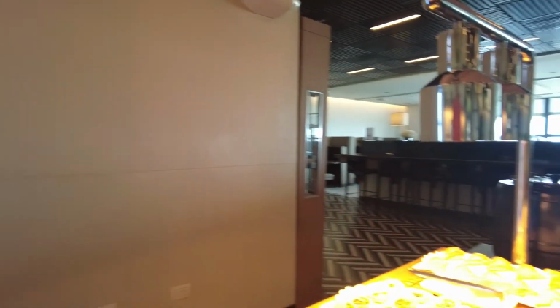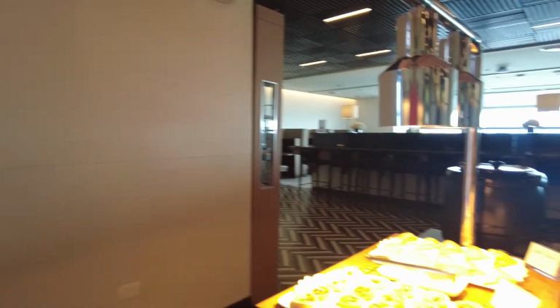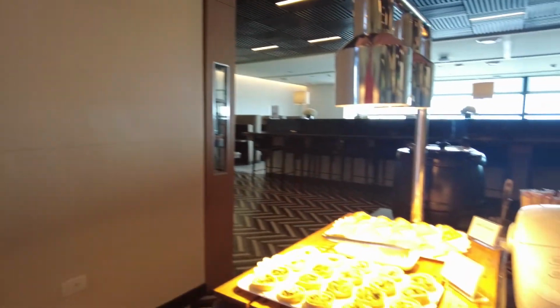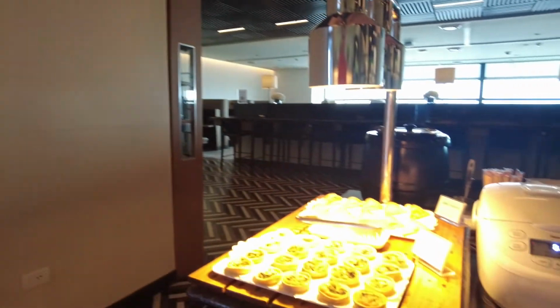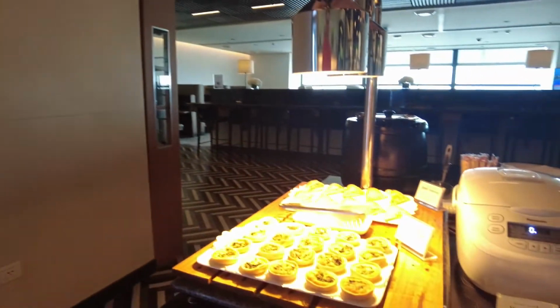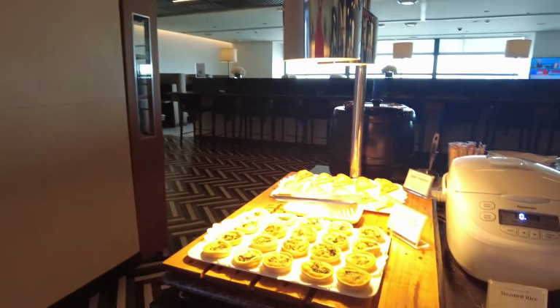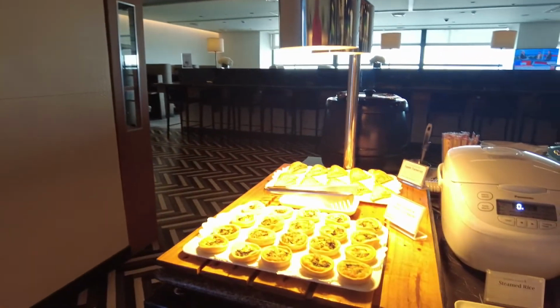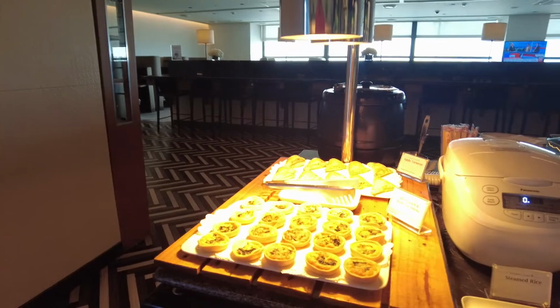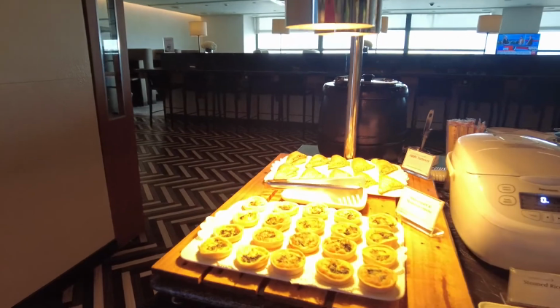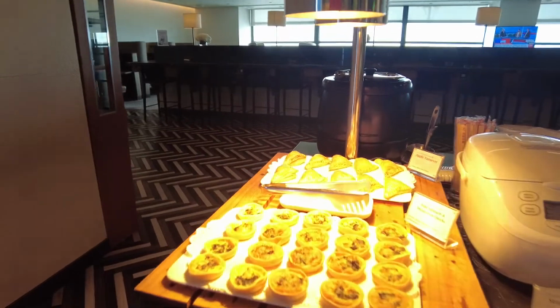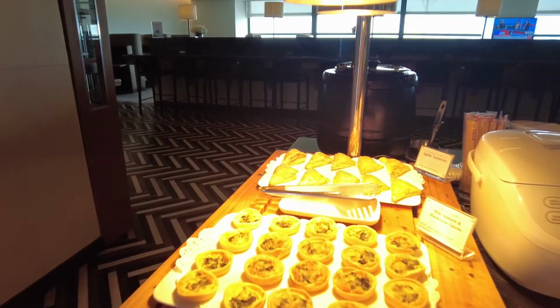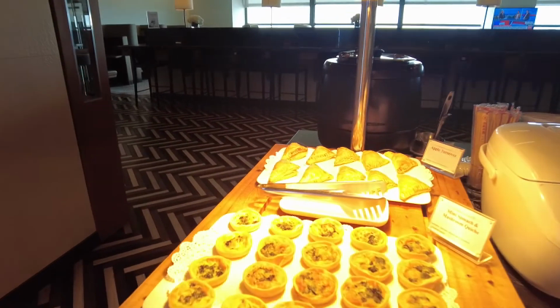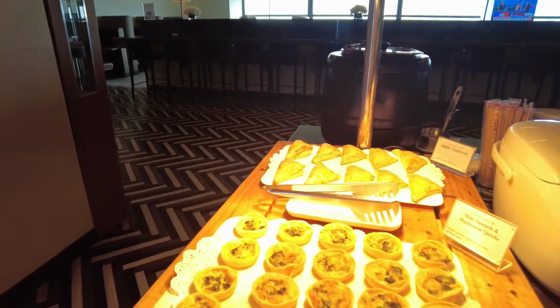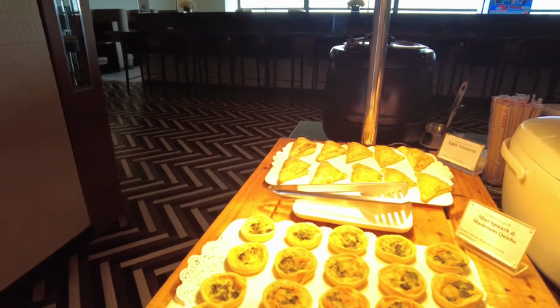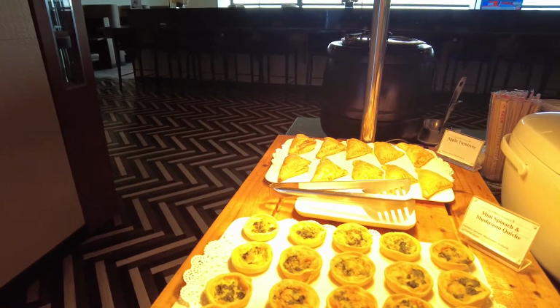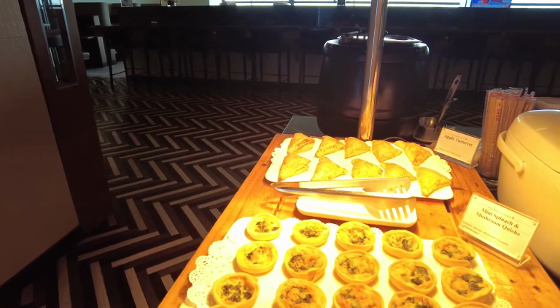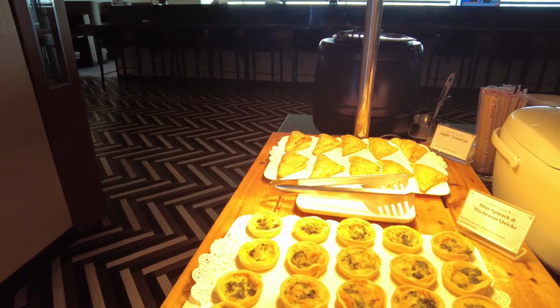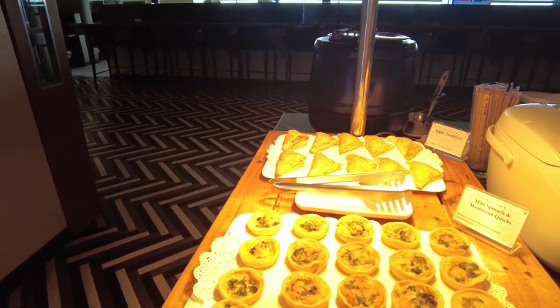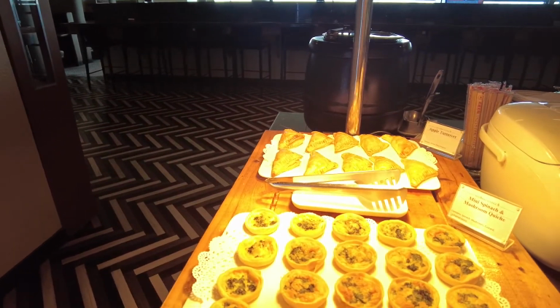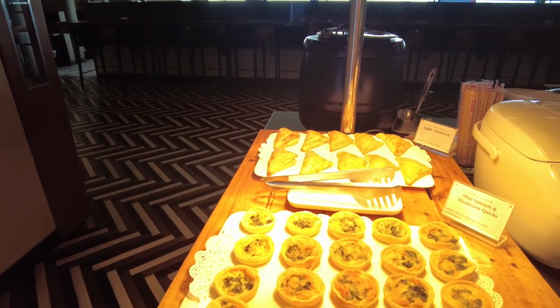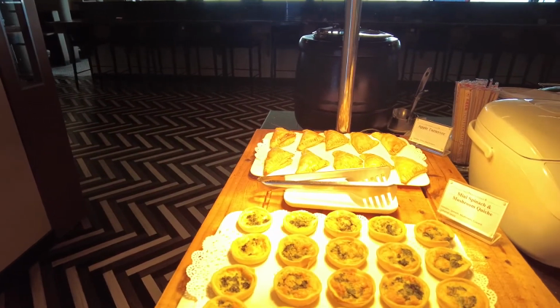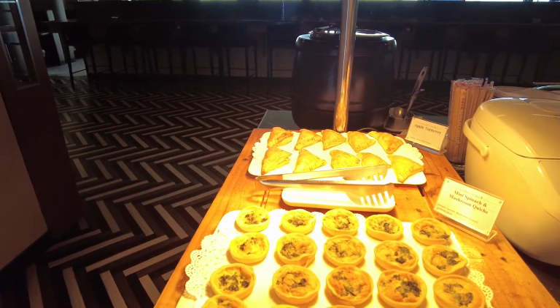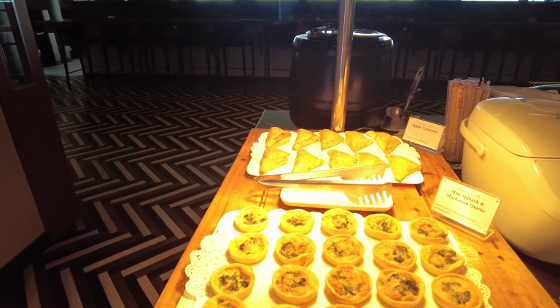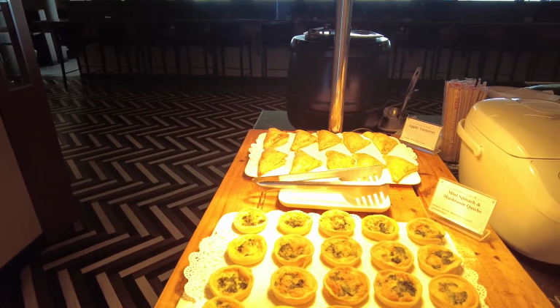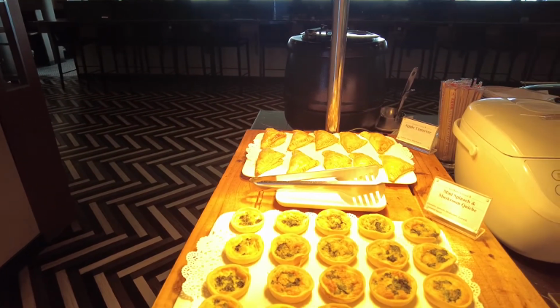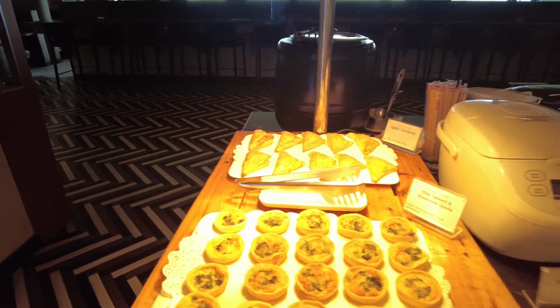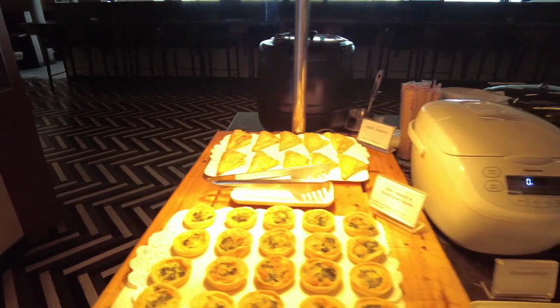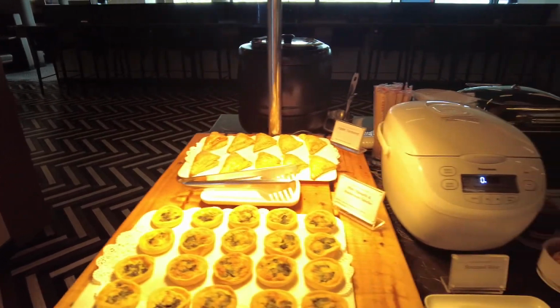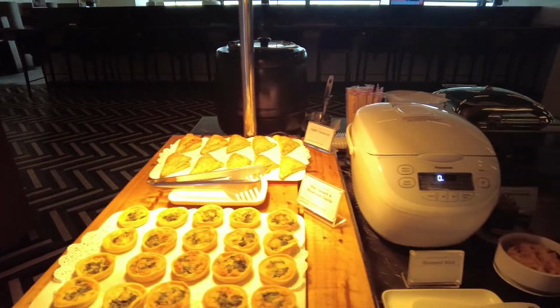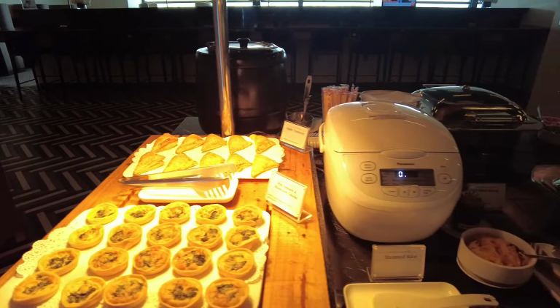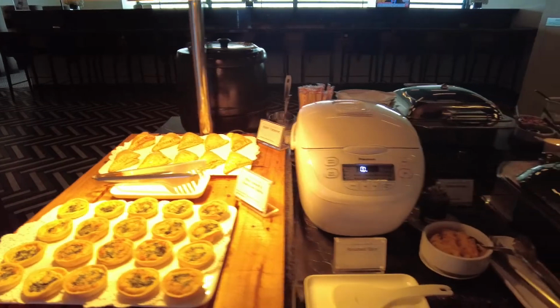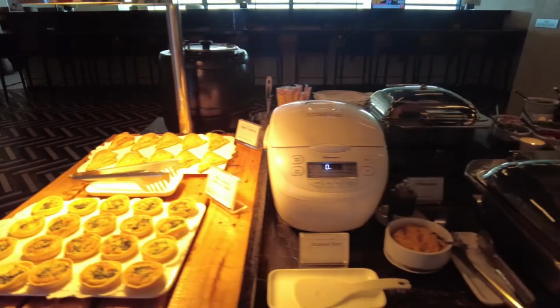Here's the food selection. You've got some hot mini spinach and mushroom quiche, apple turnovers, and rice of course.